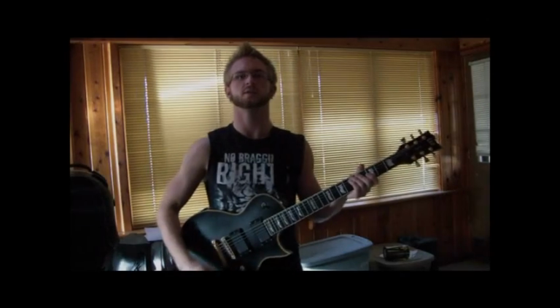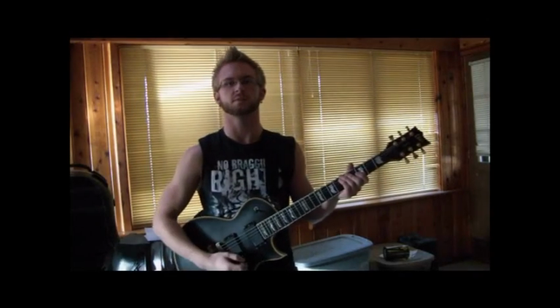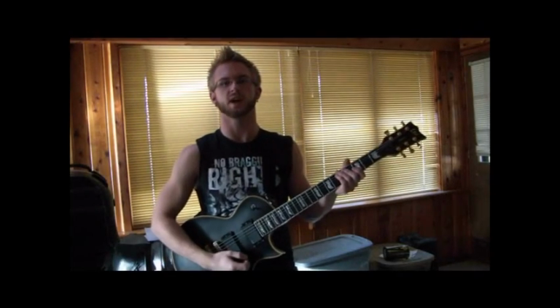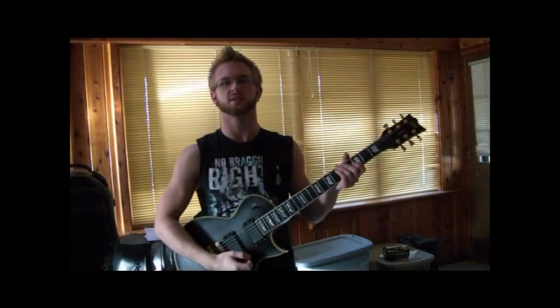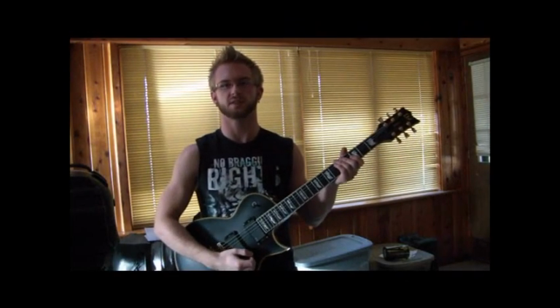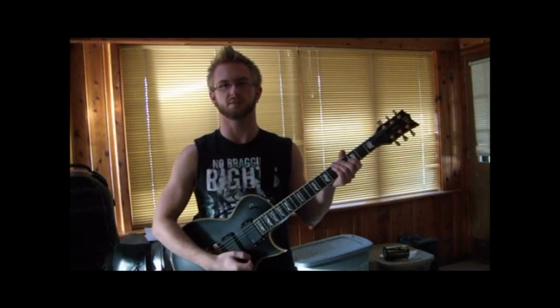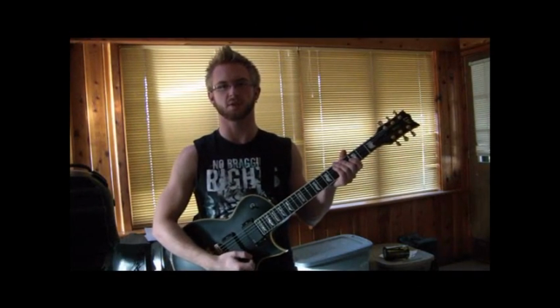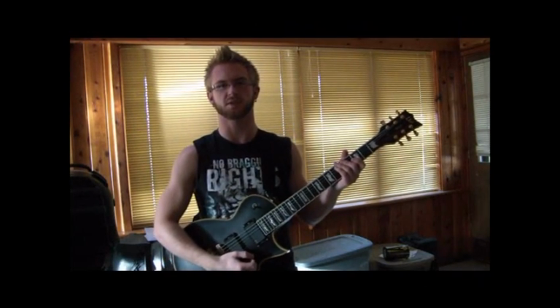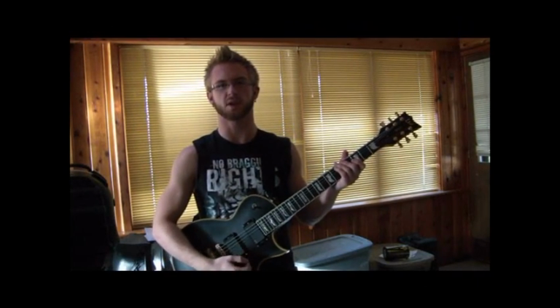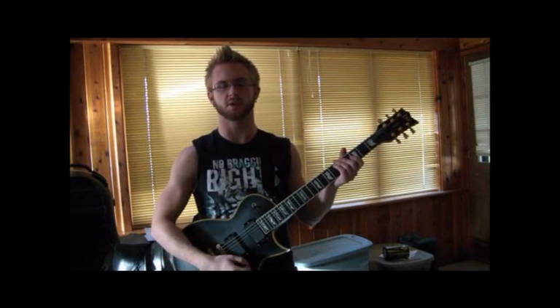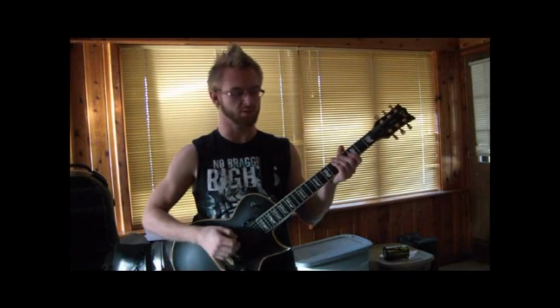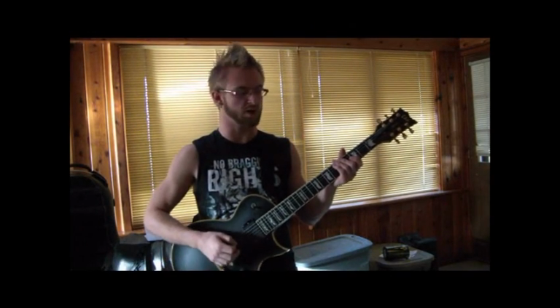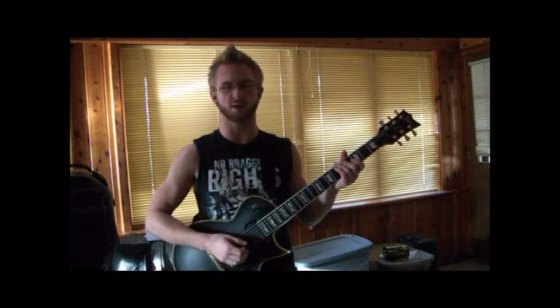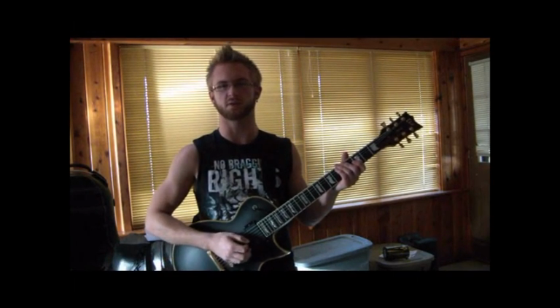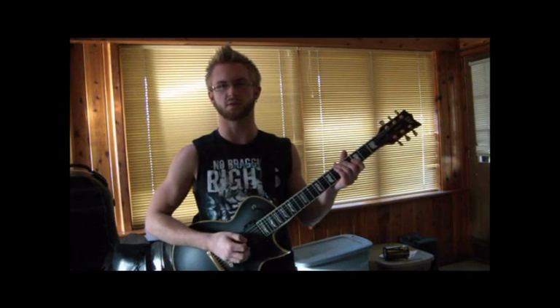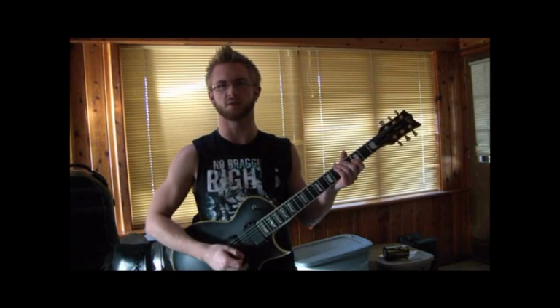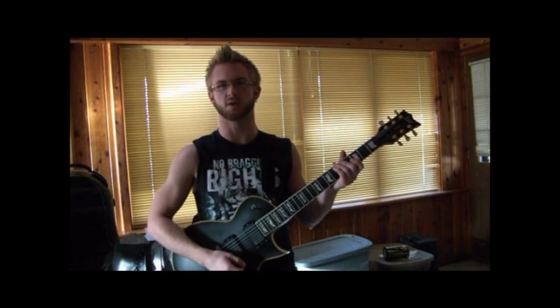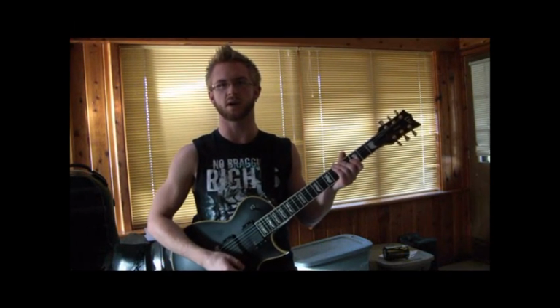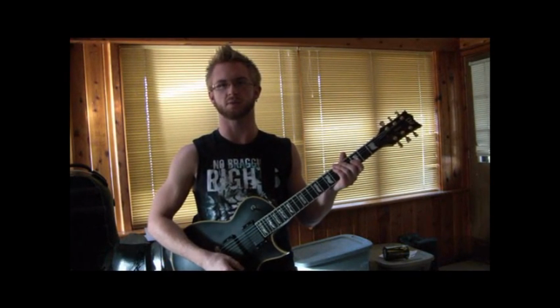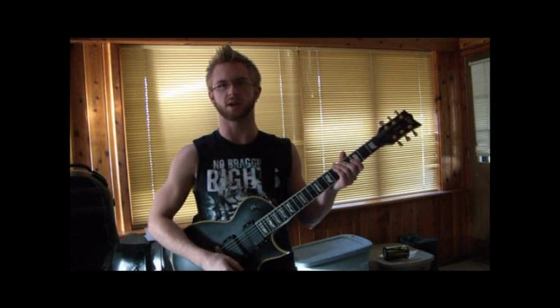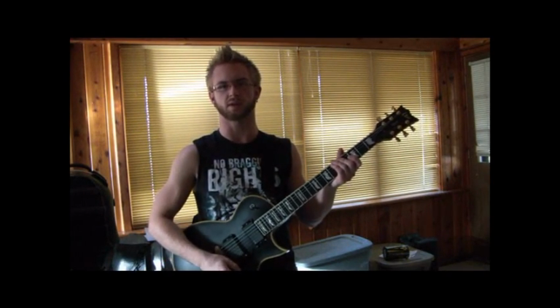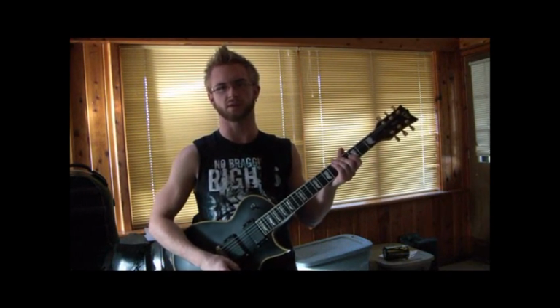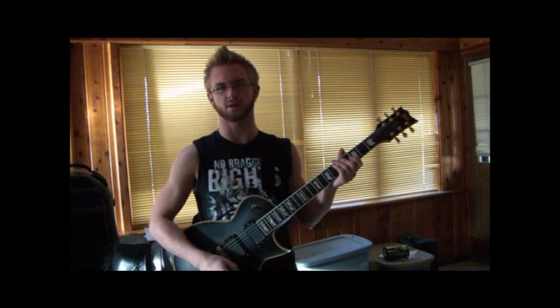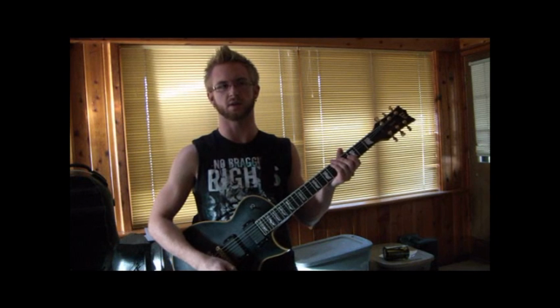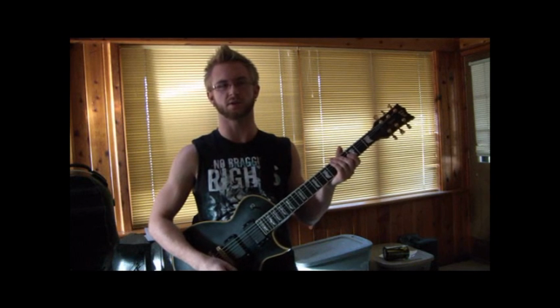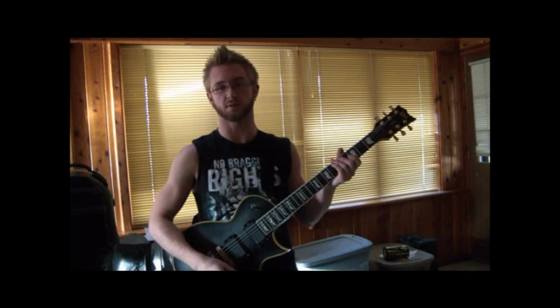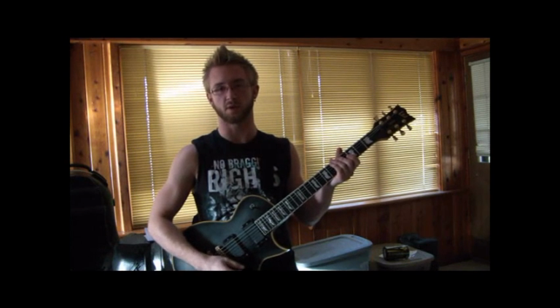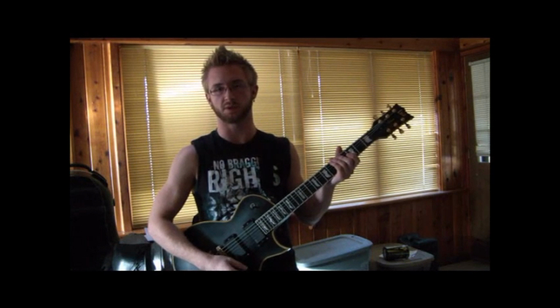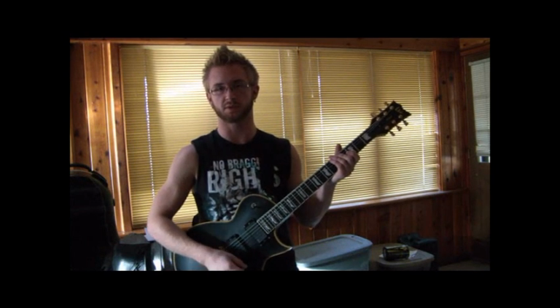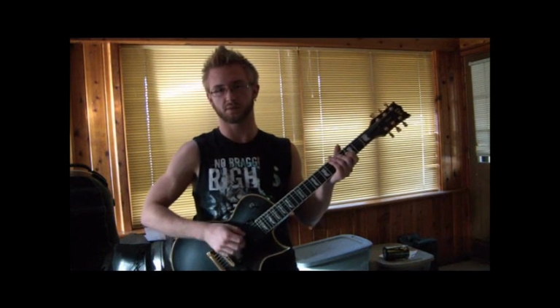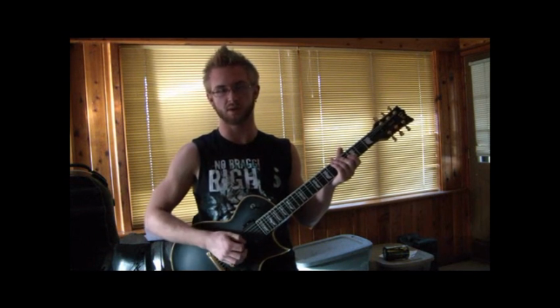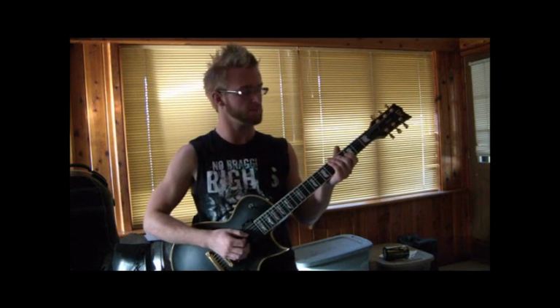What's up guys? It's Sam from Across the Sound. I'm here to walk you through how to play the song, Song for the Hopeless. Here we go.